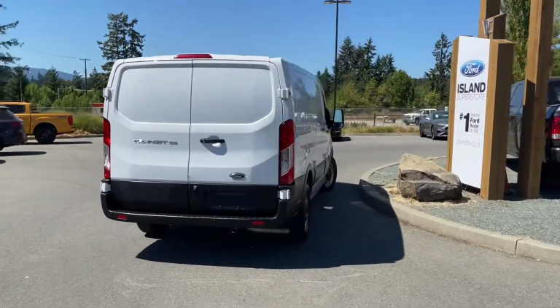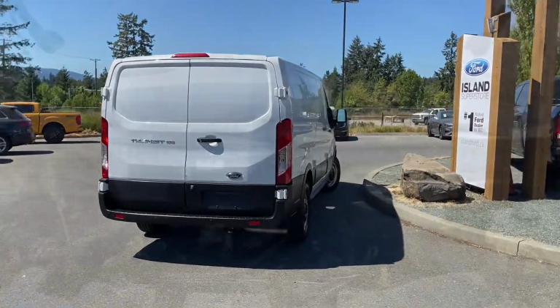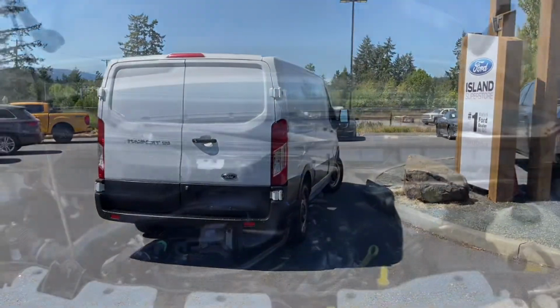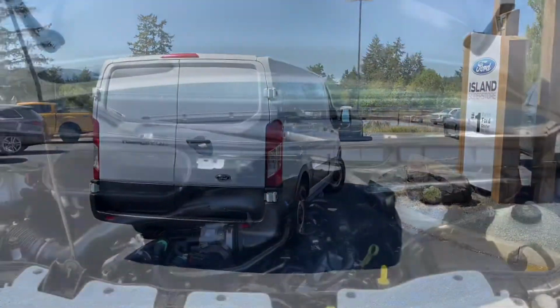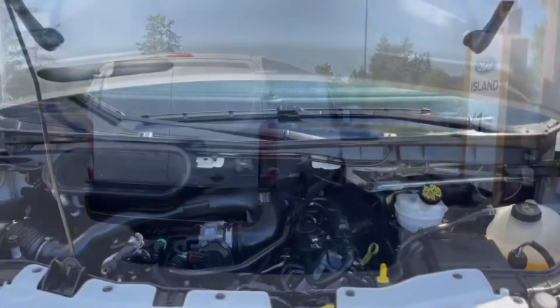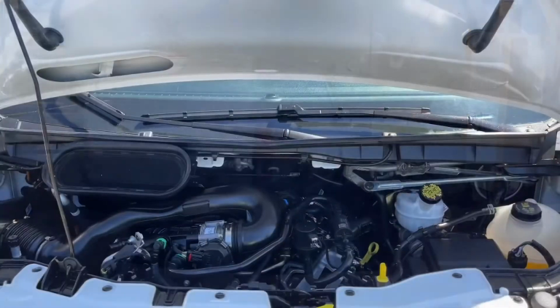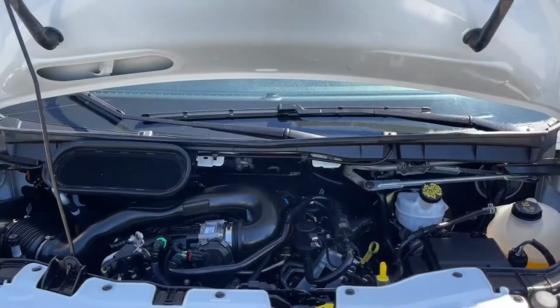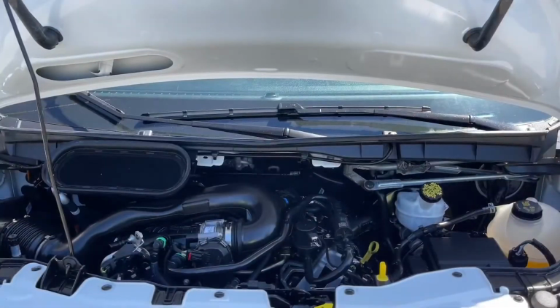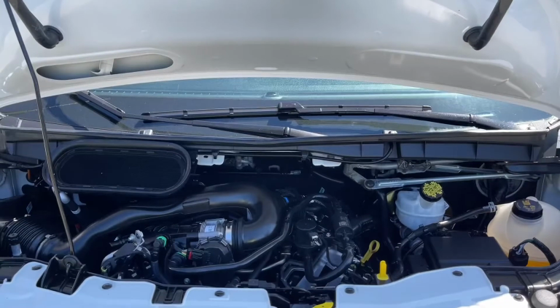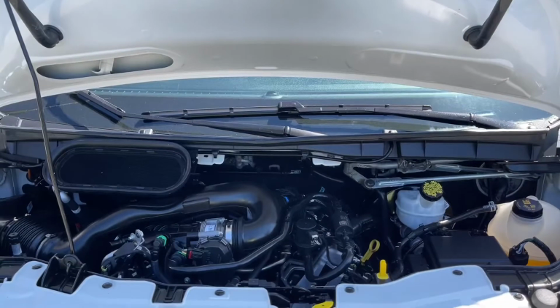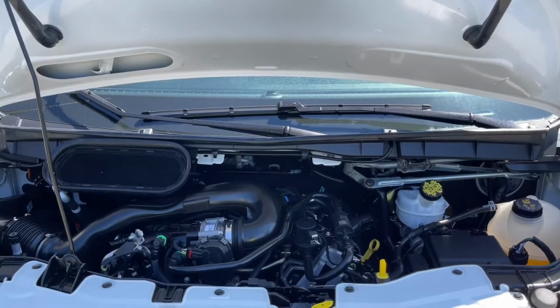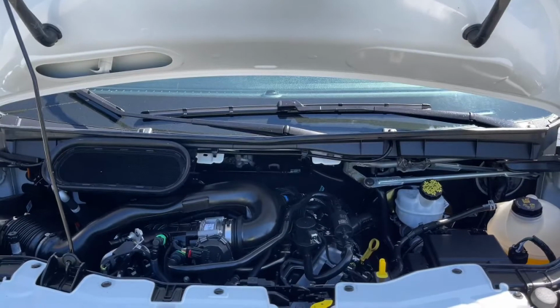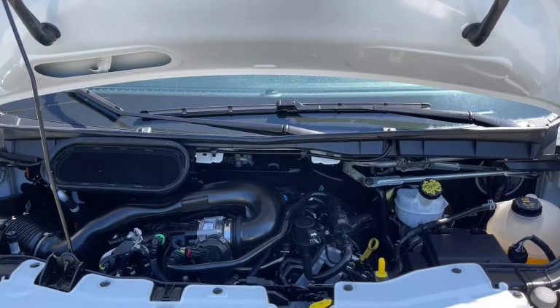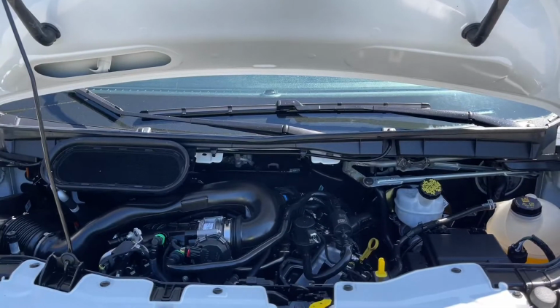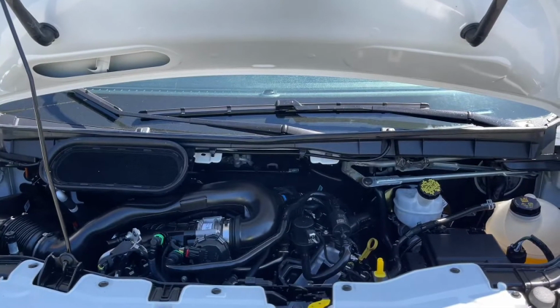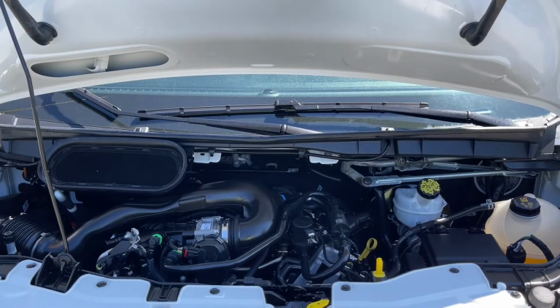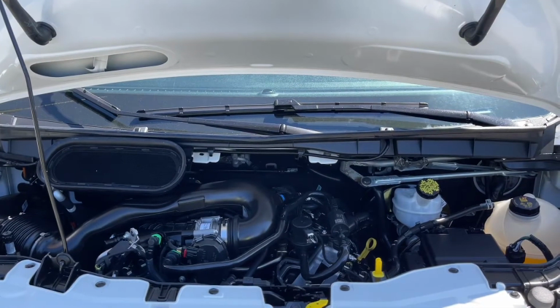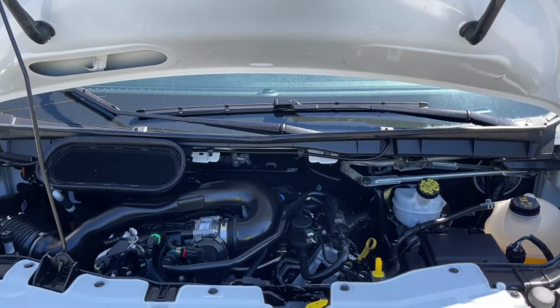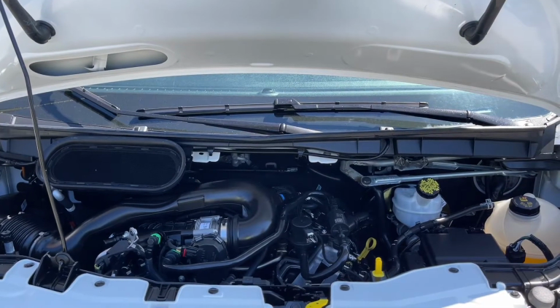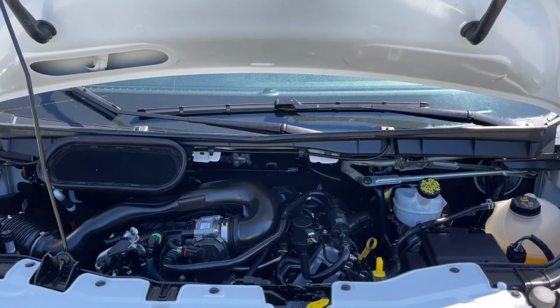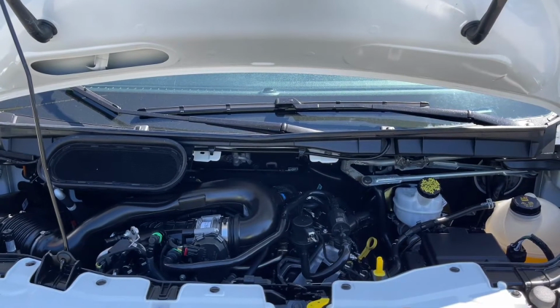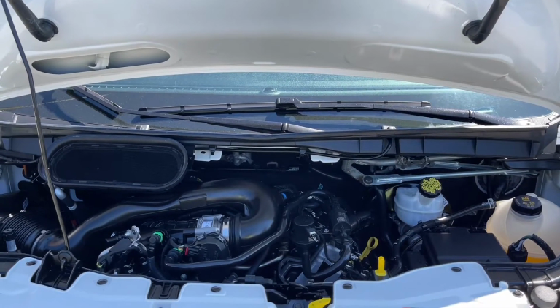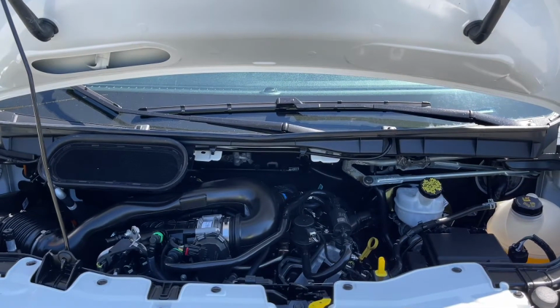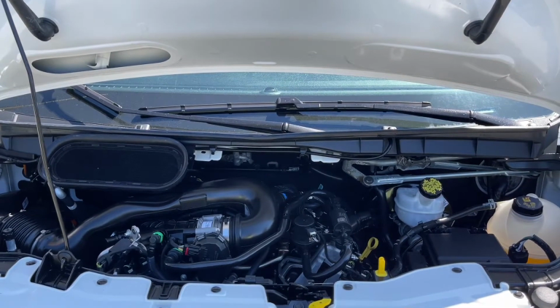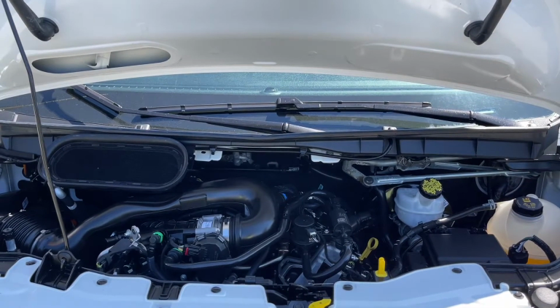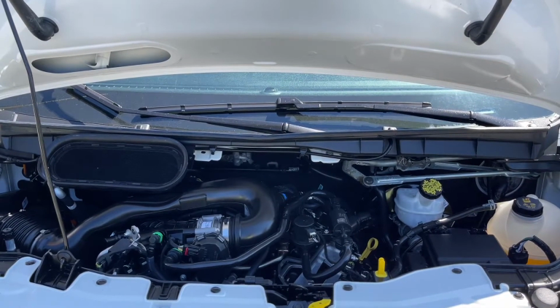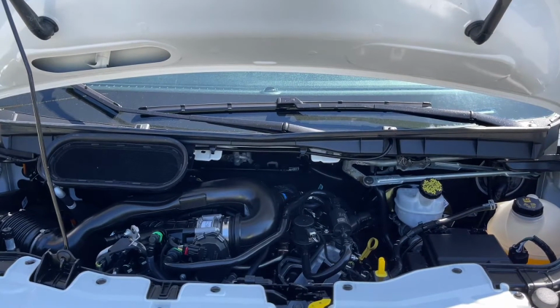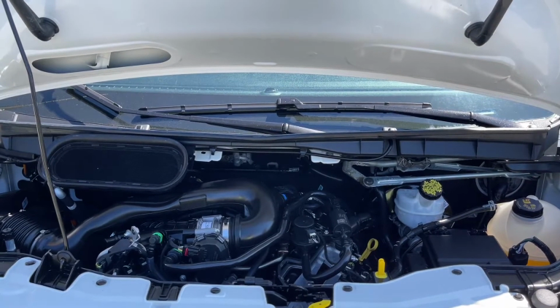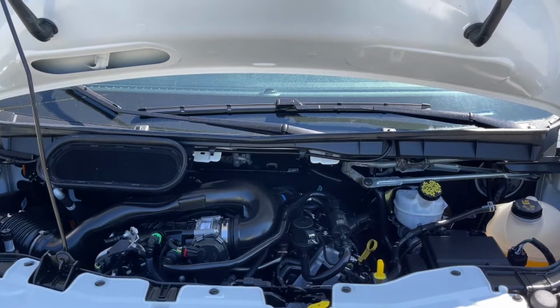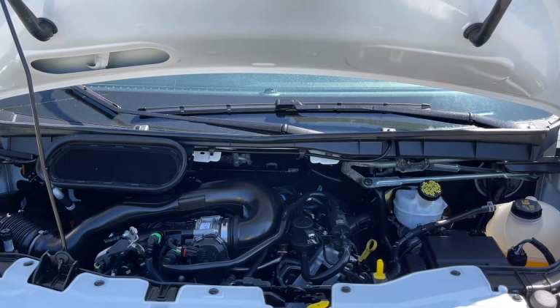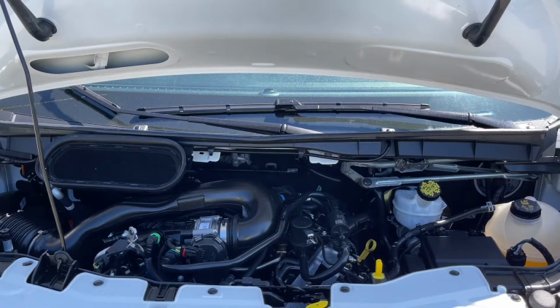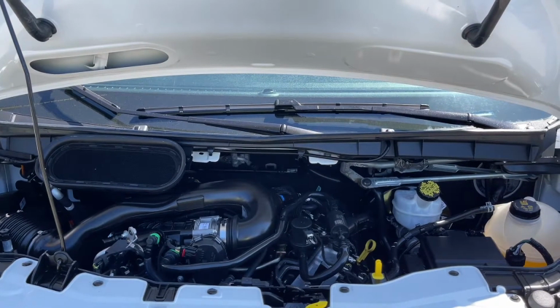This is a 3.5 litre V6 engine paired with a 10 speed automatic transmission, and it's rear wheel drive.